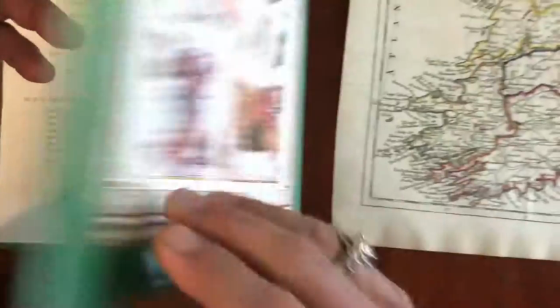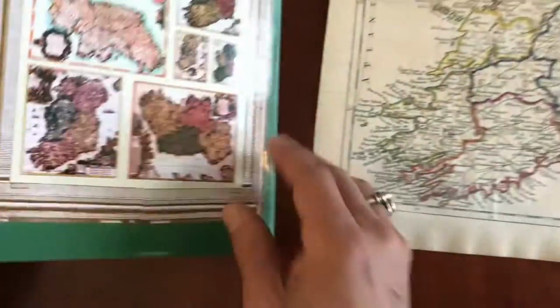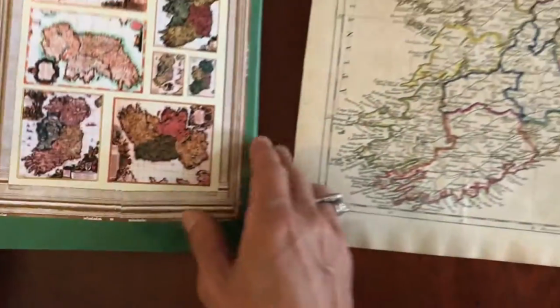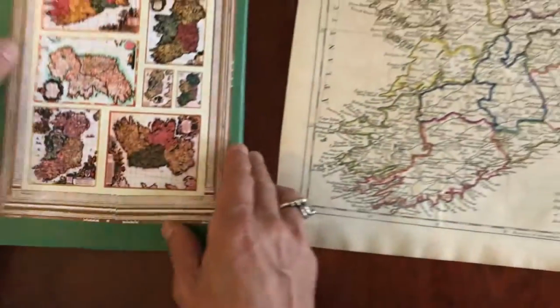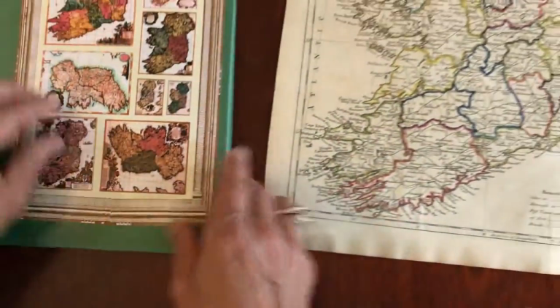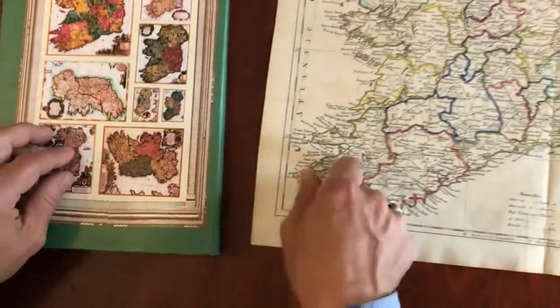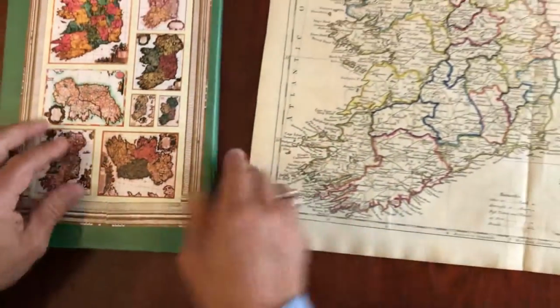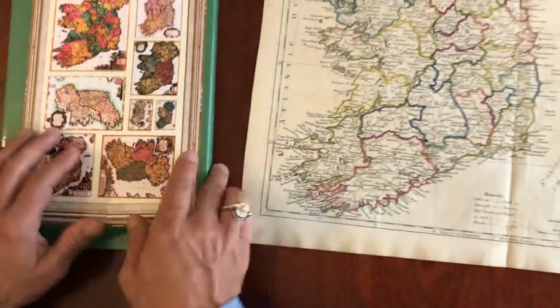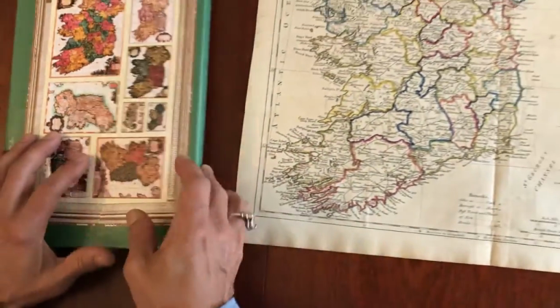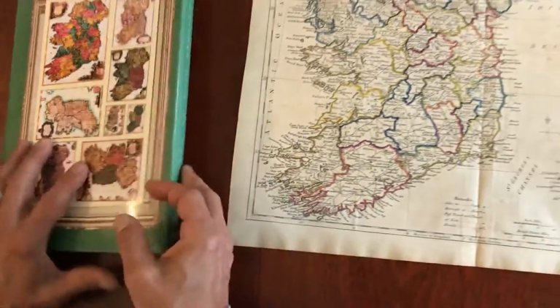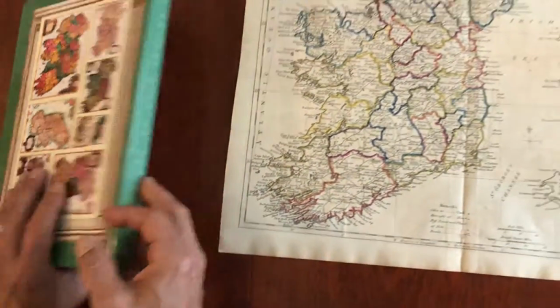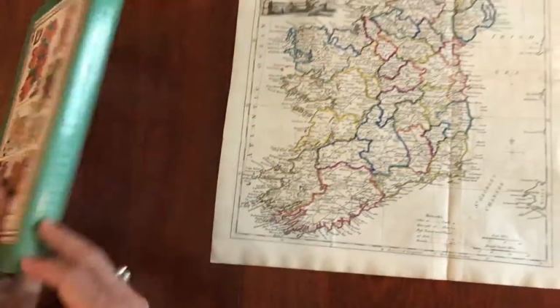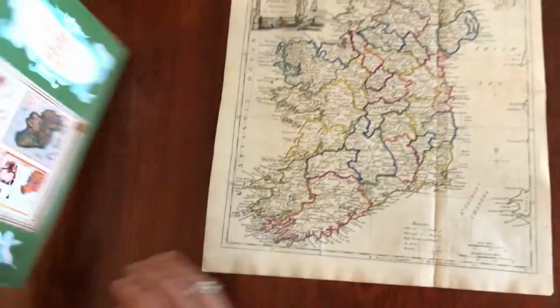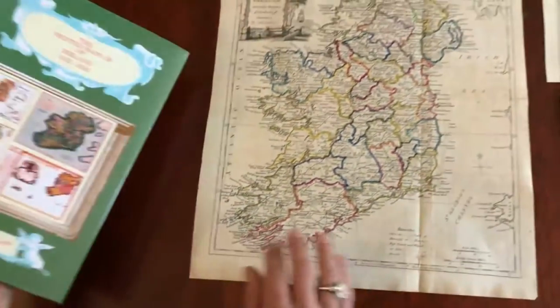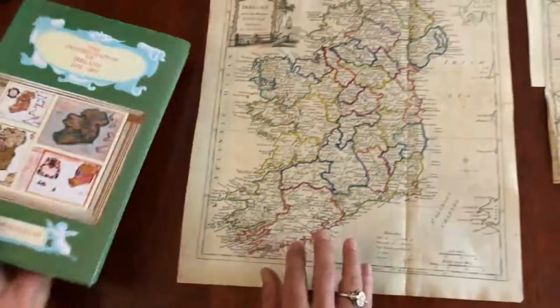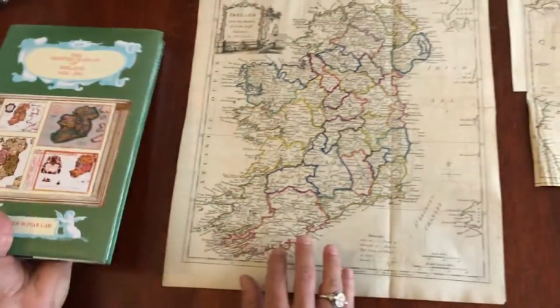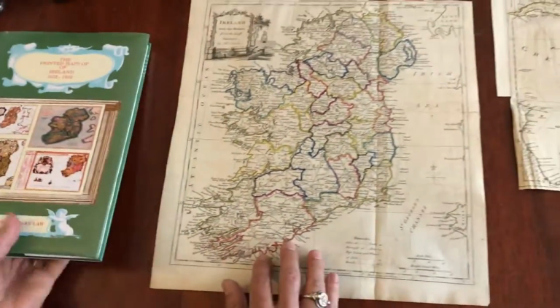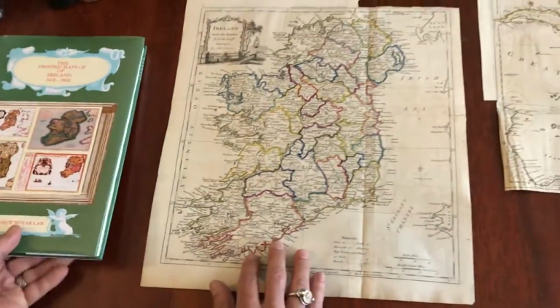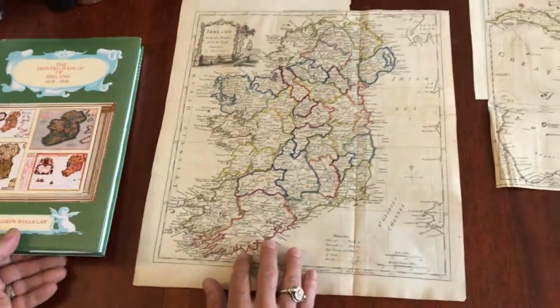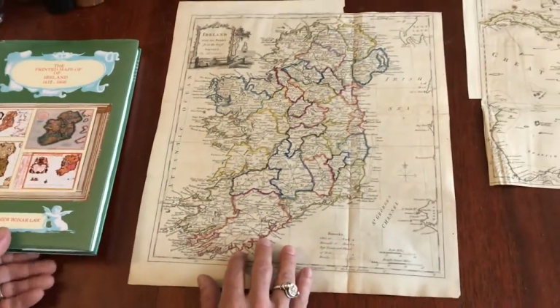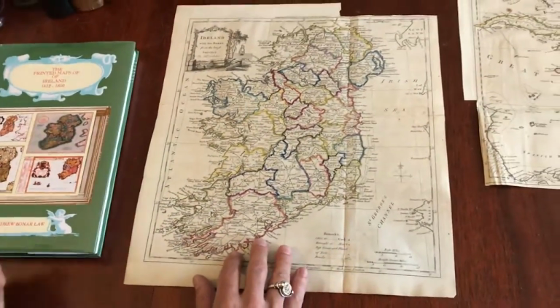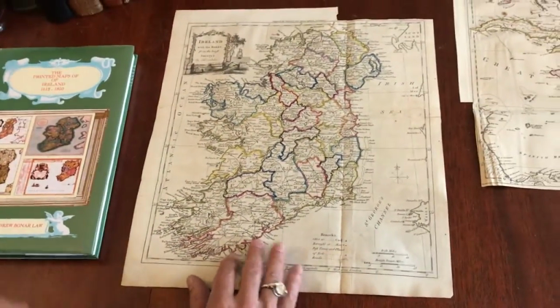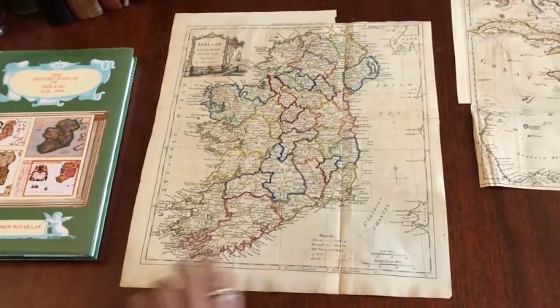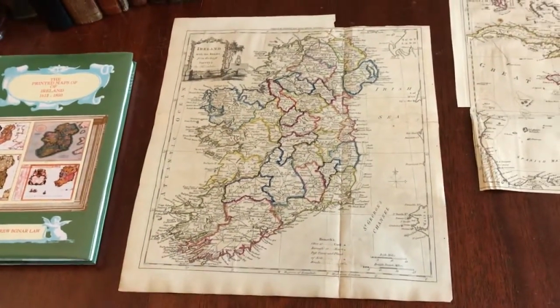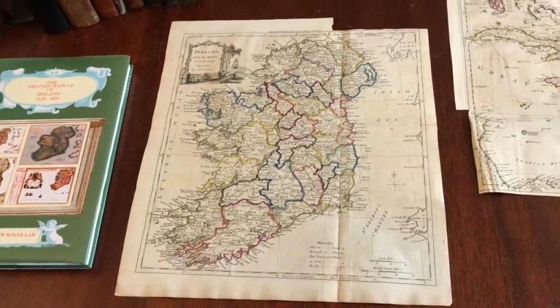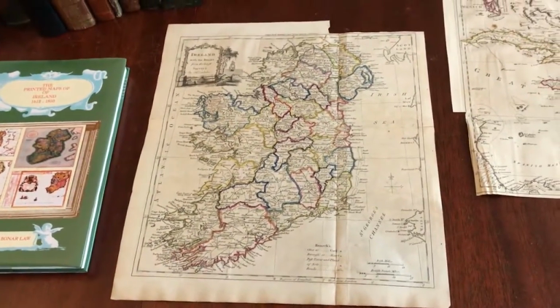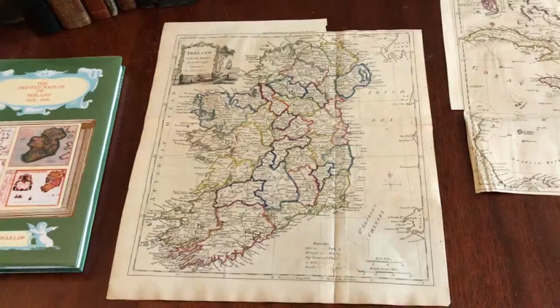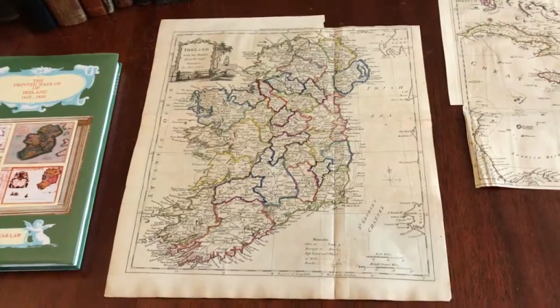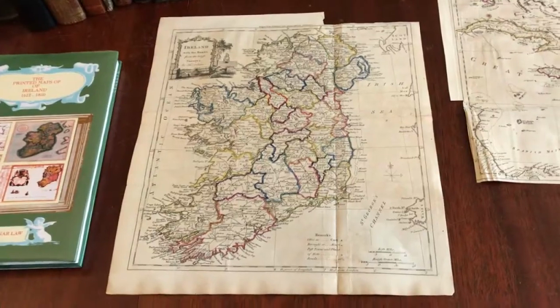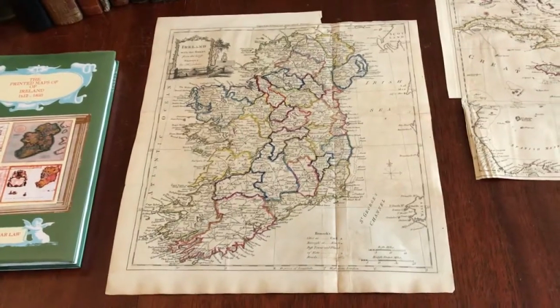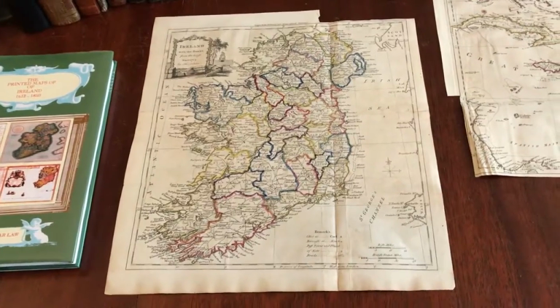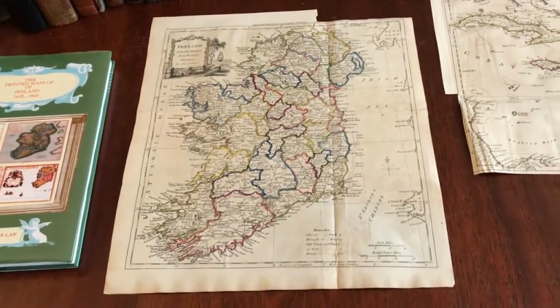This map is available now online from me, Brian DeMambro.